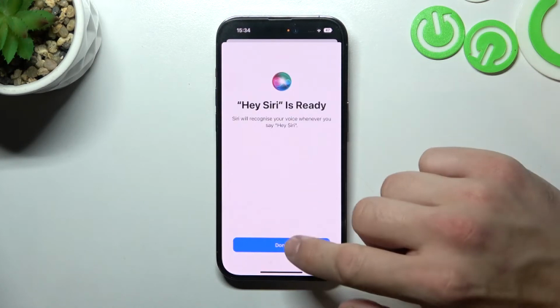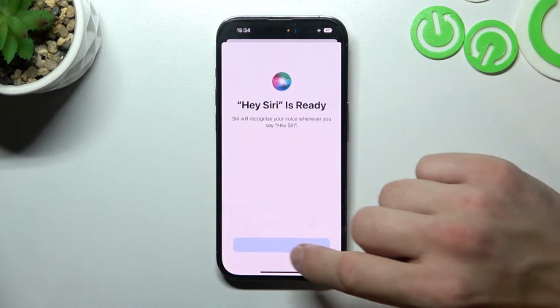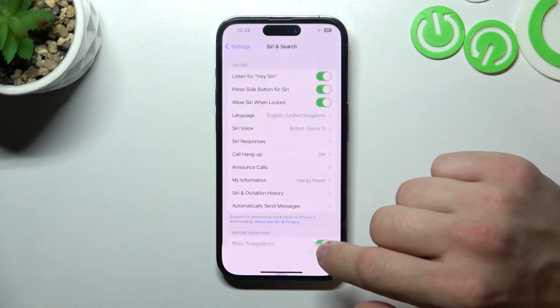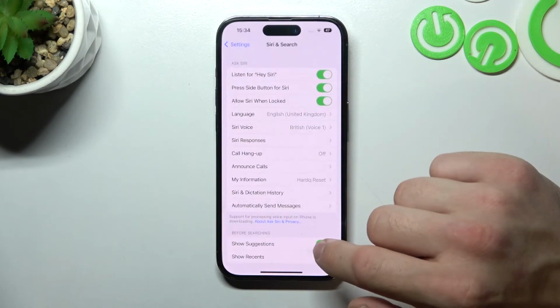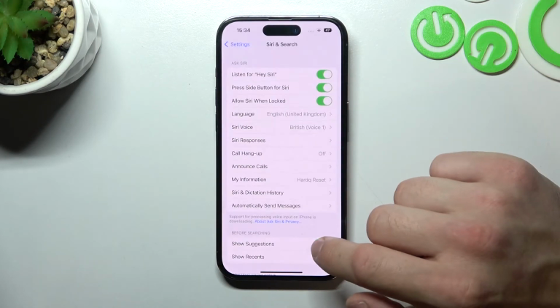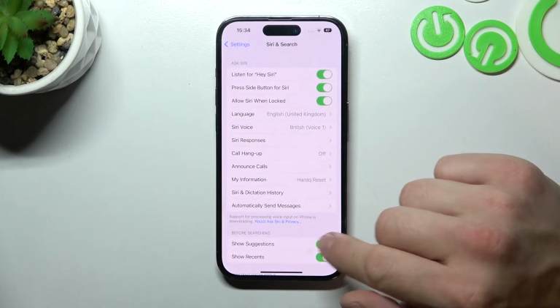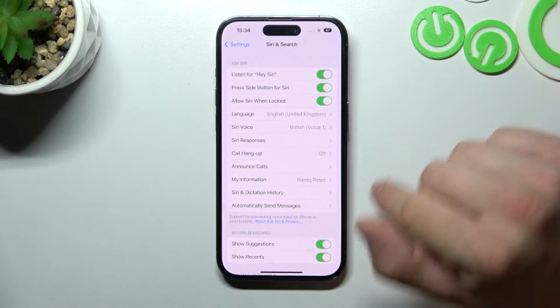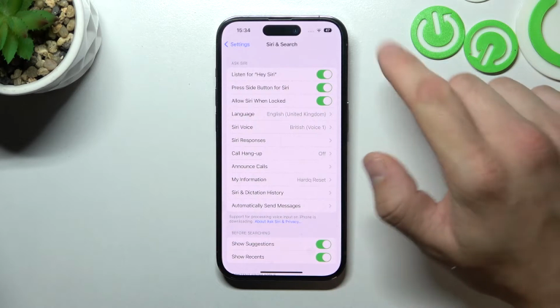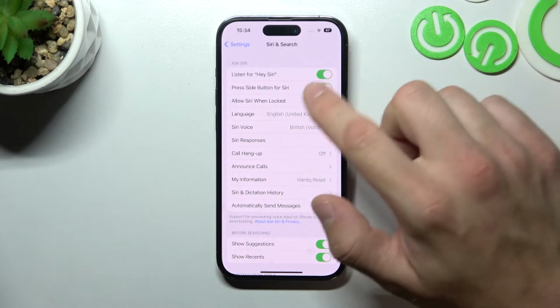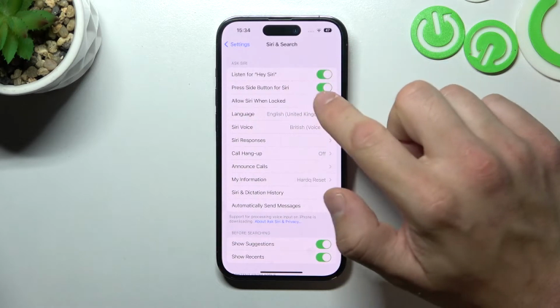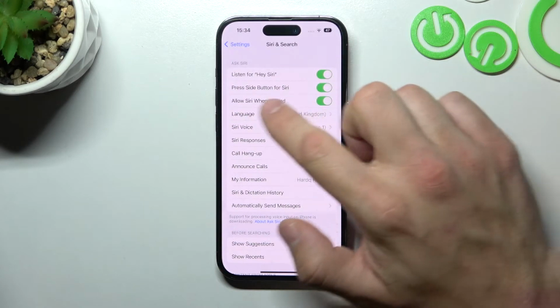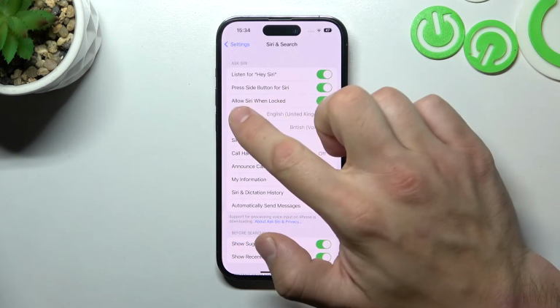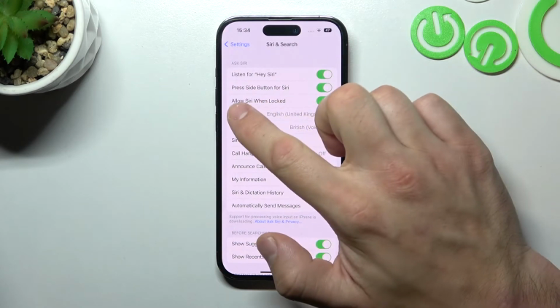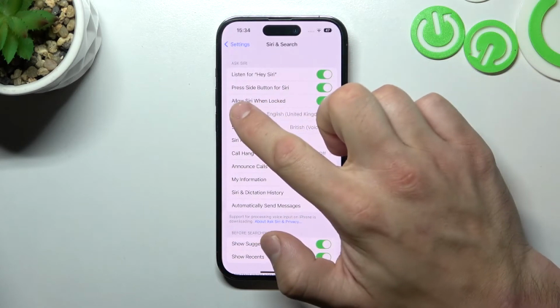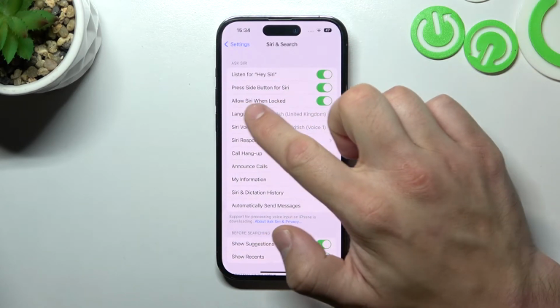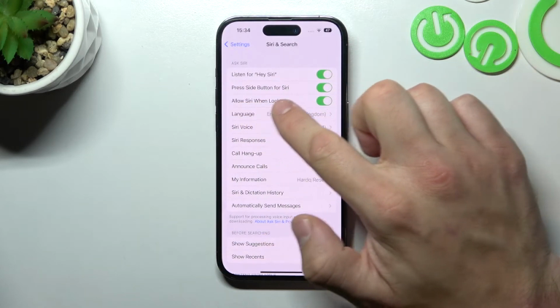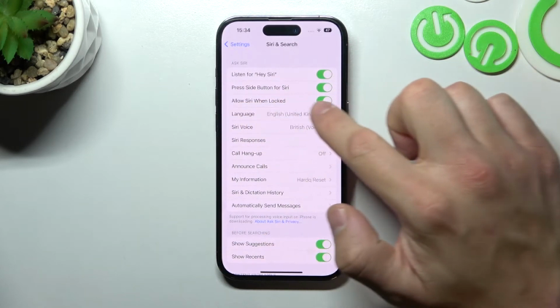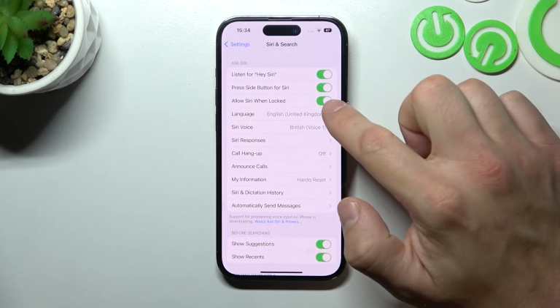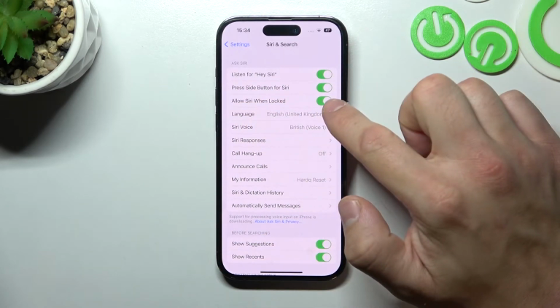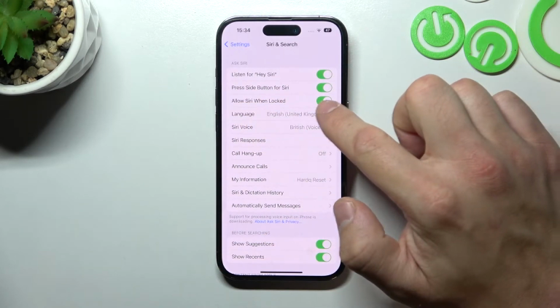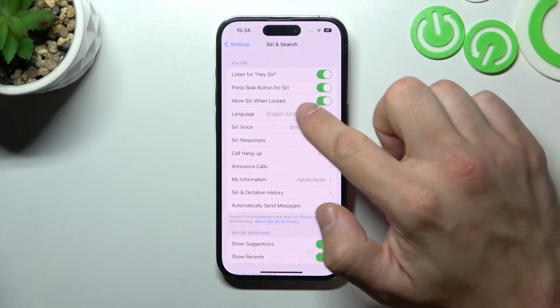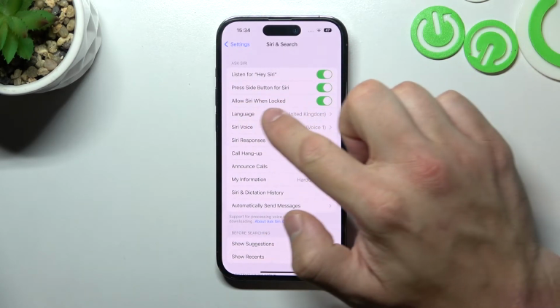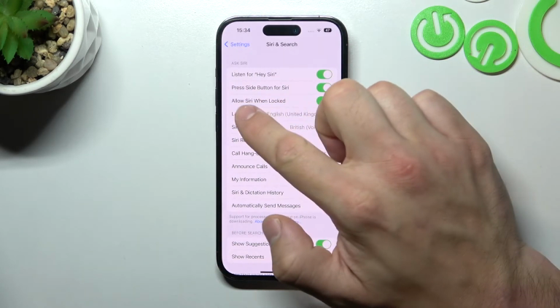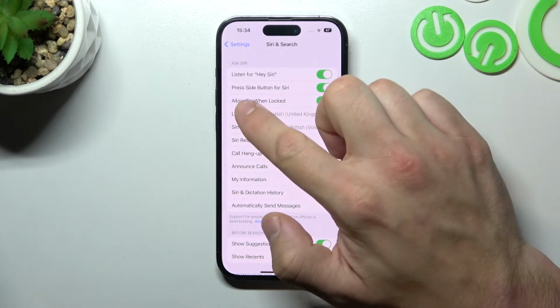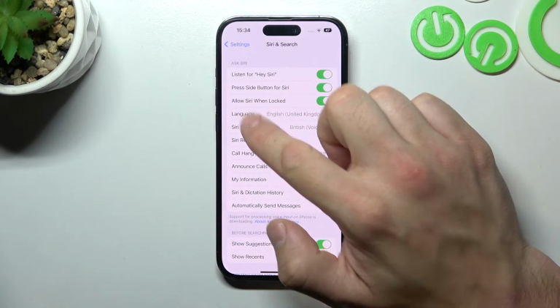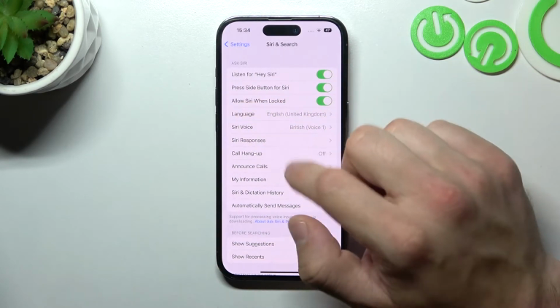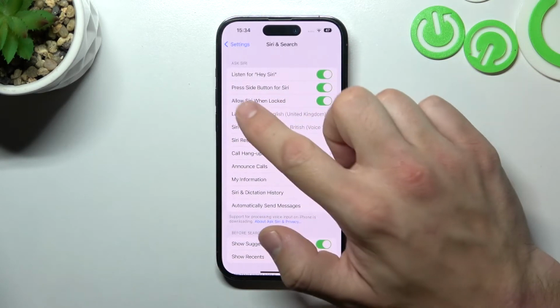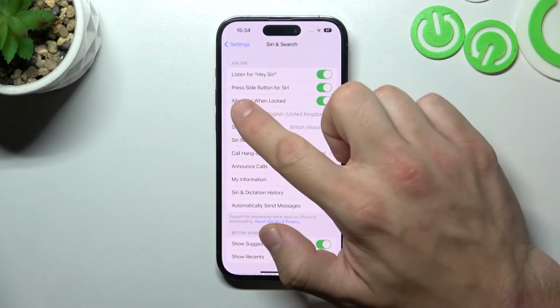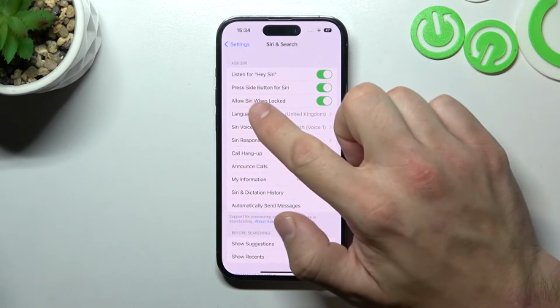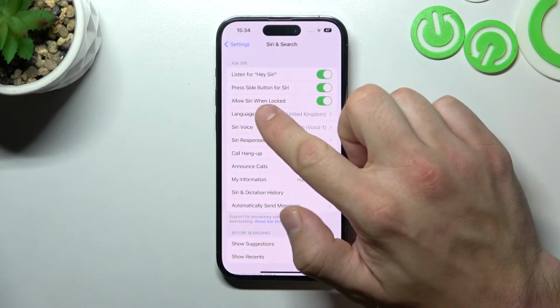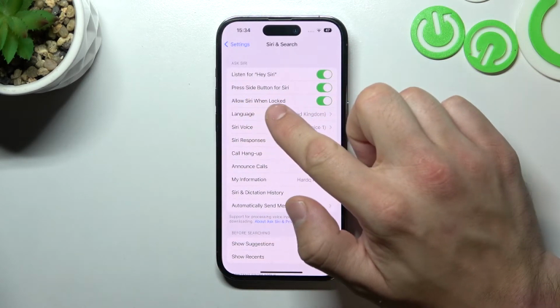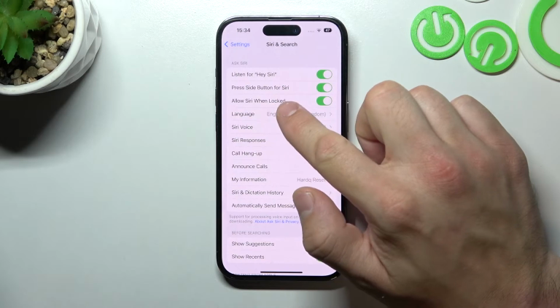Tap Done. And now make sure that this function is enabled — Allow Siri when locked.